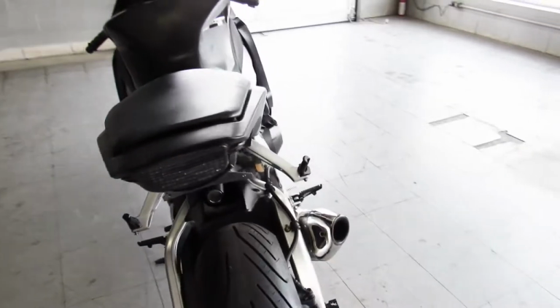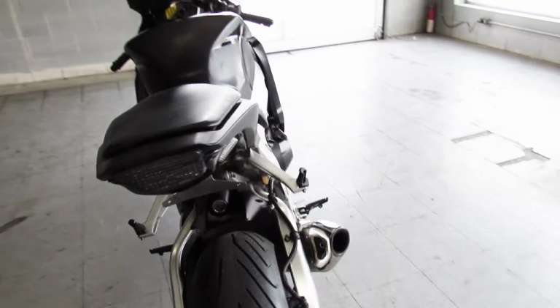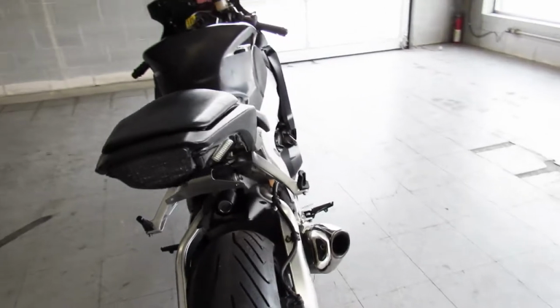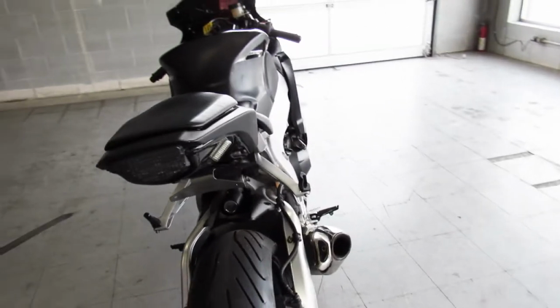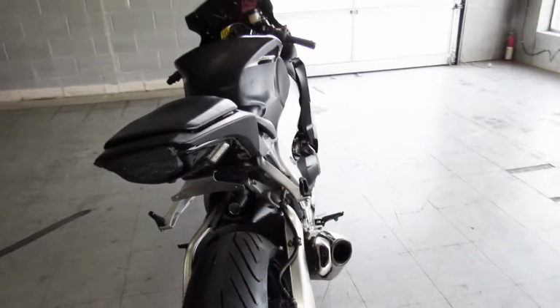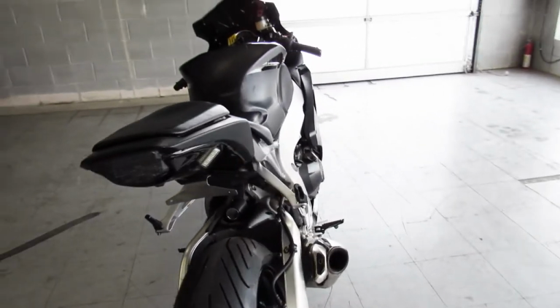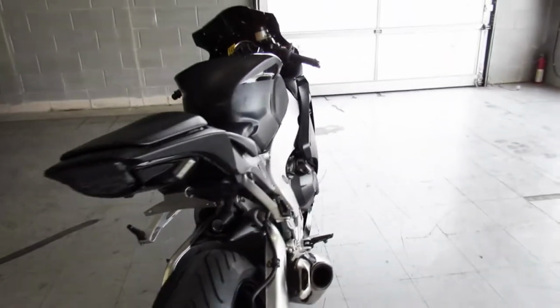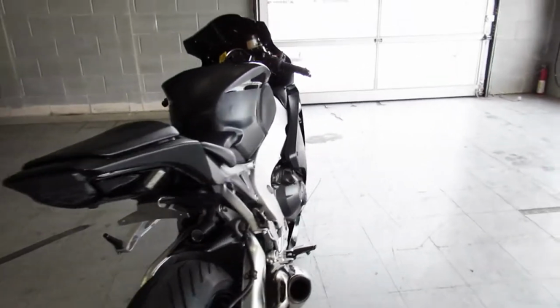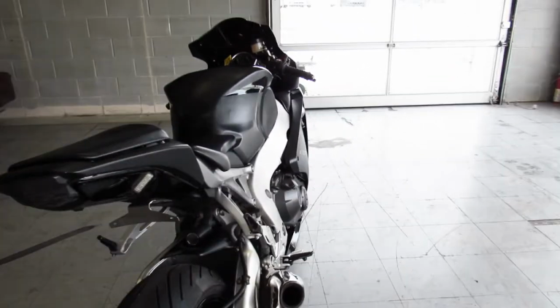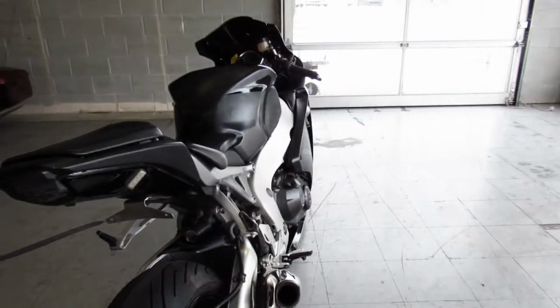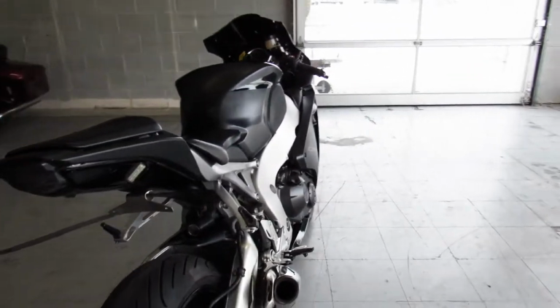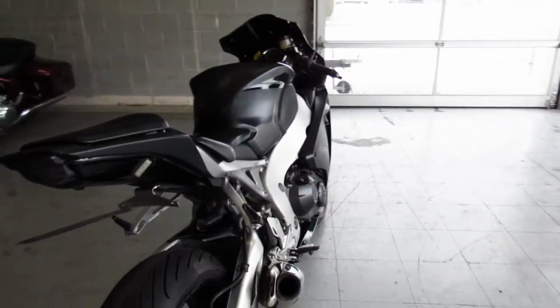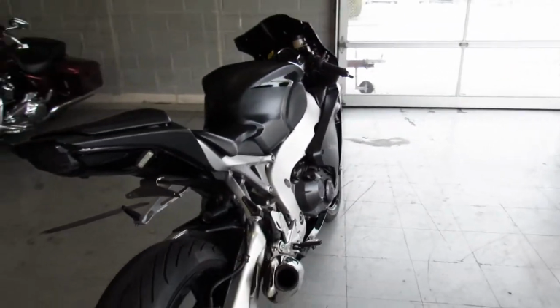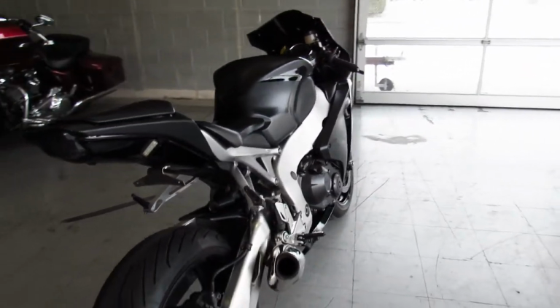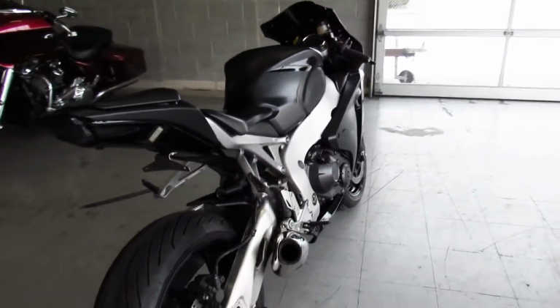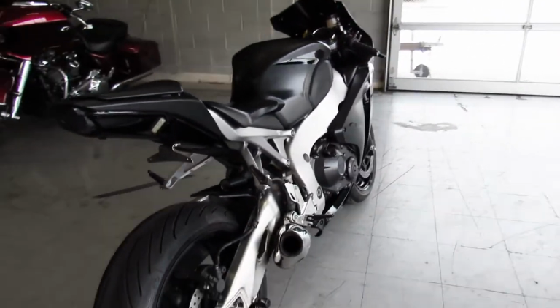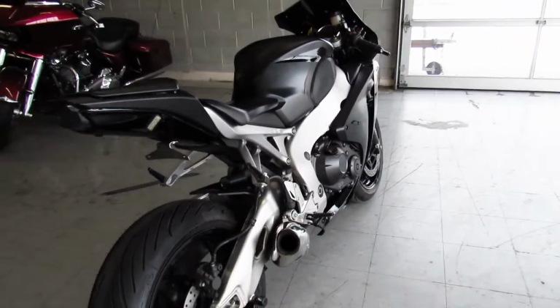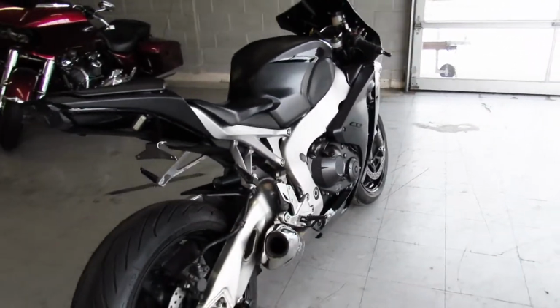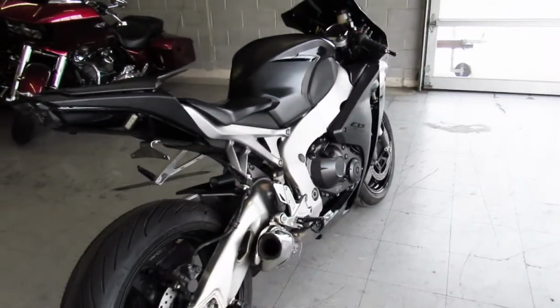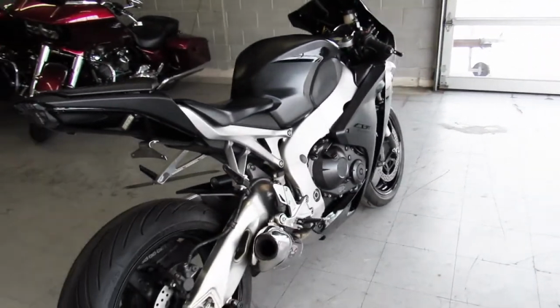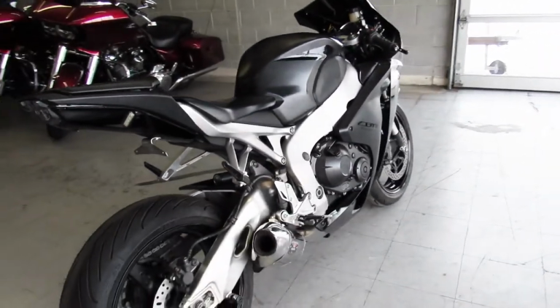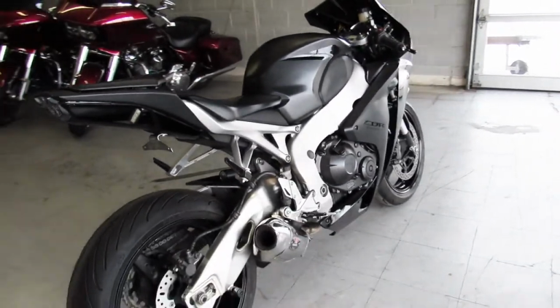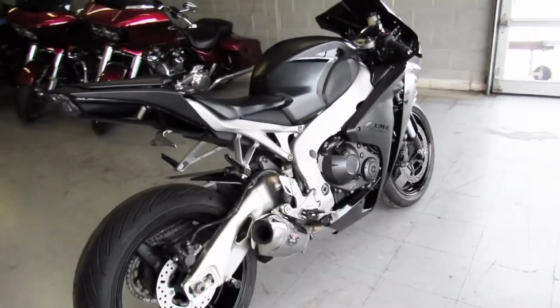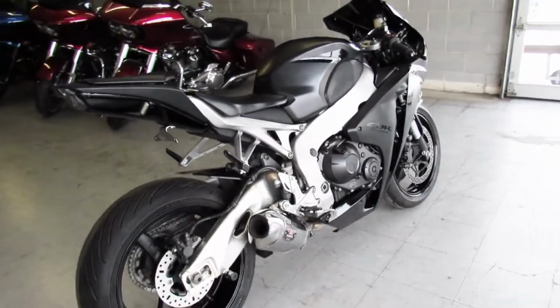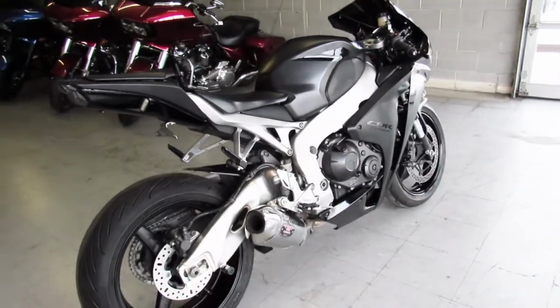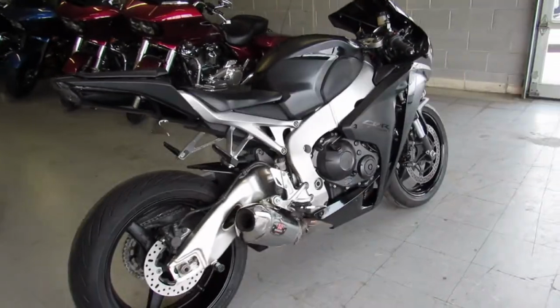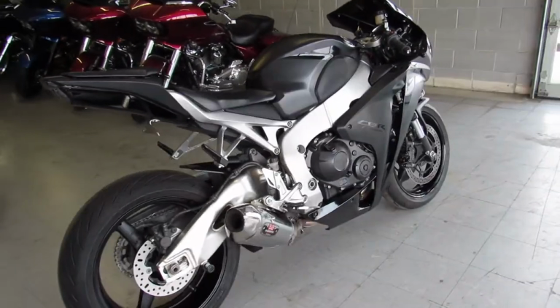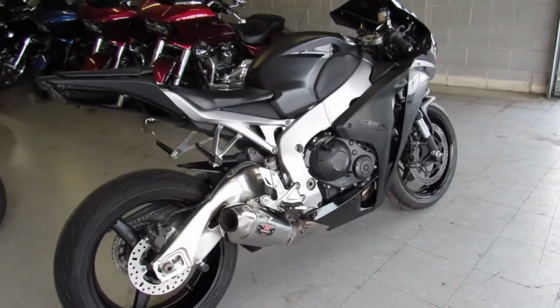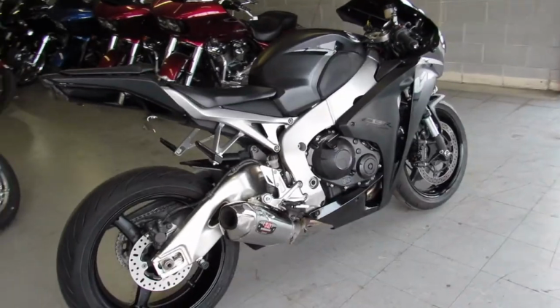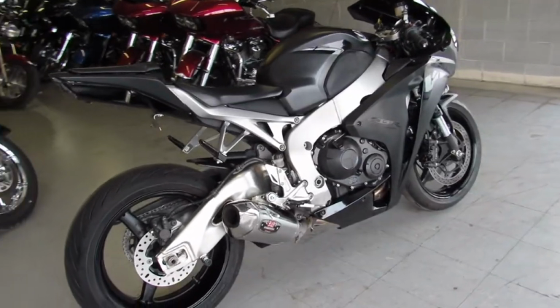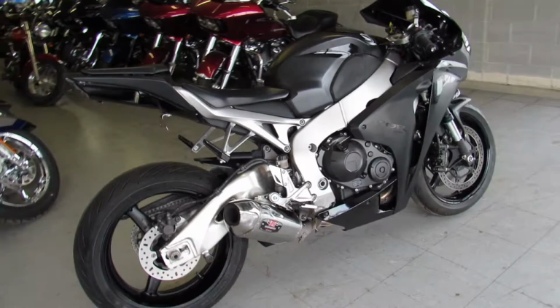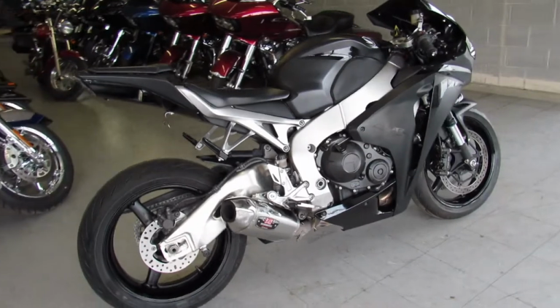This bike is just here with the factory authorized Honda dealership — inspected, all the fluids have been changed, it's ready to tear up the streets.